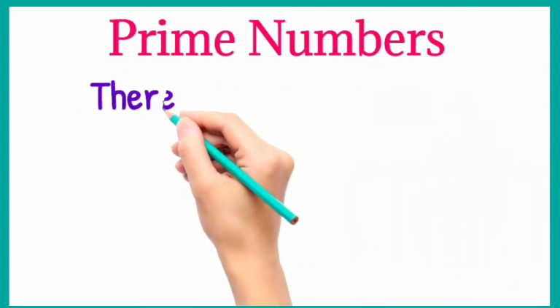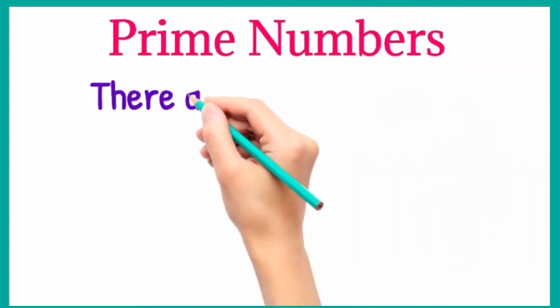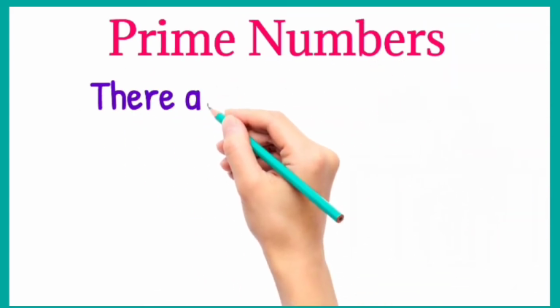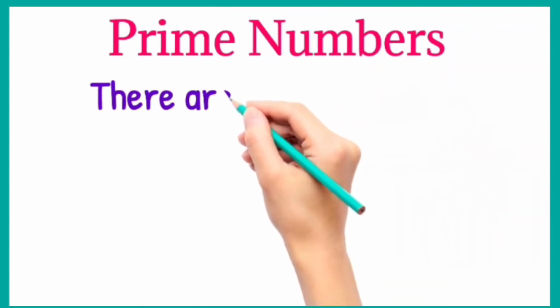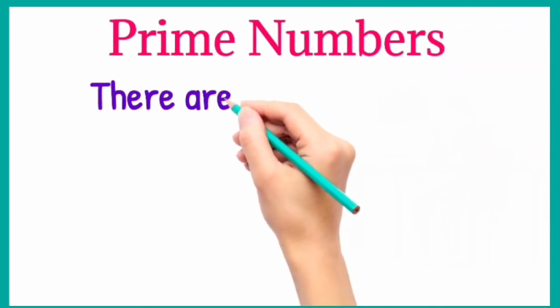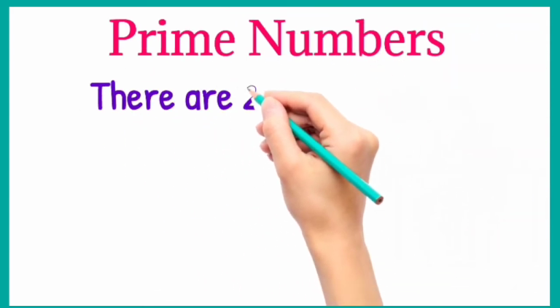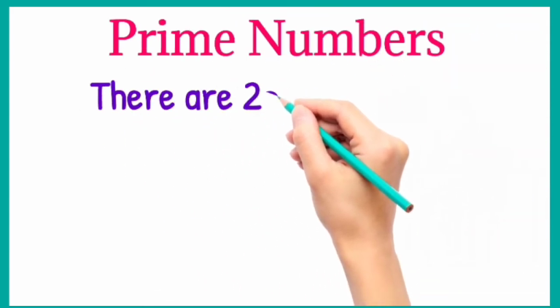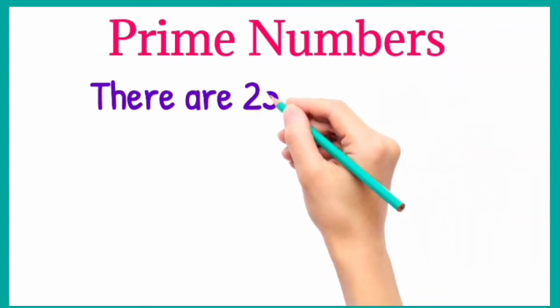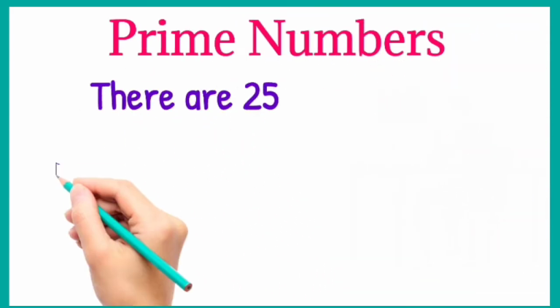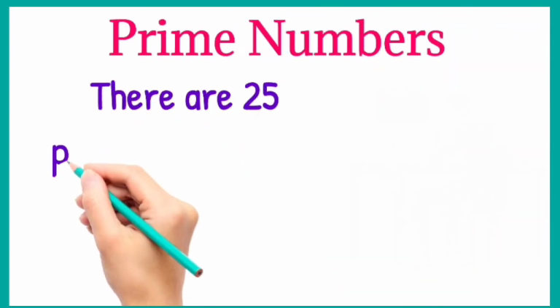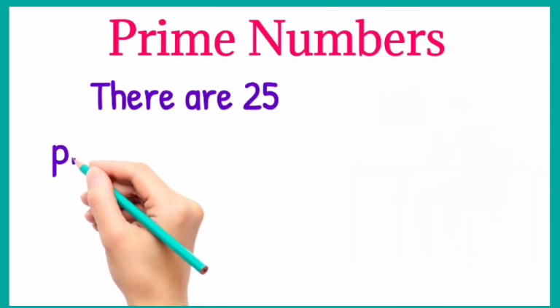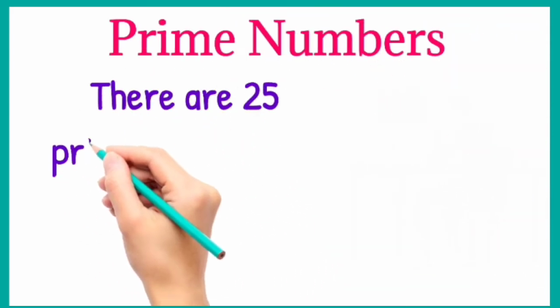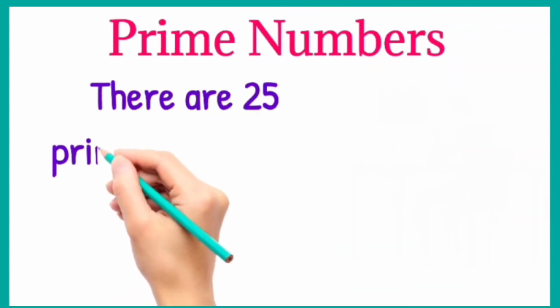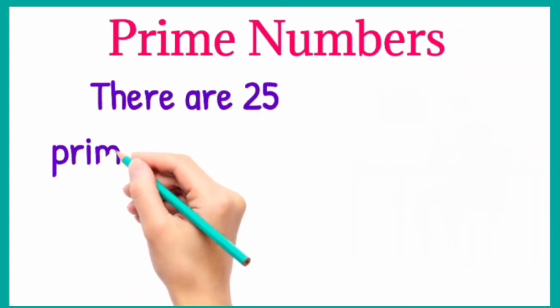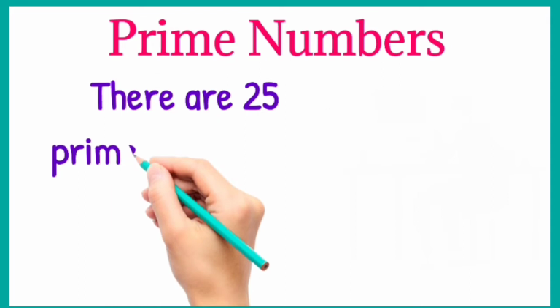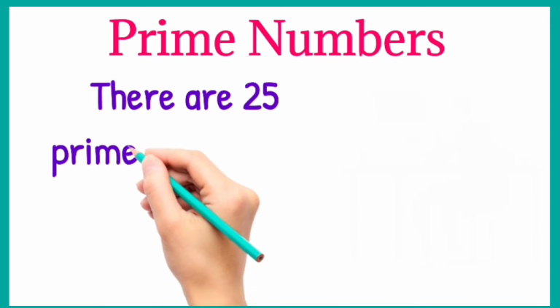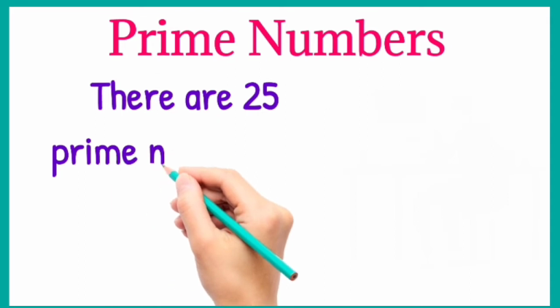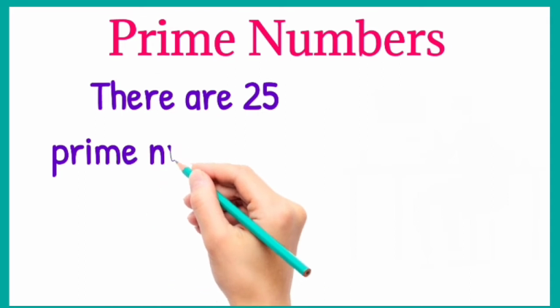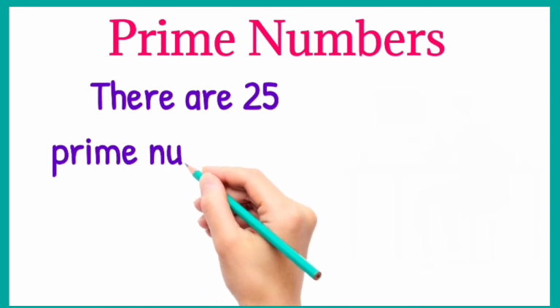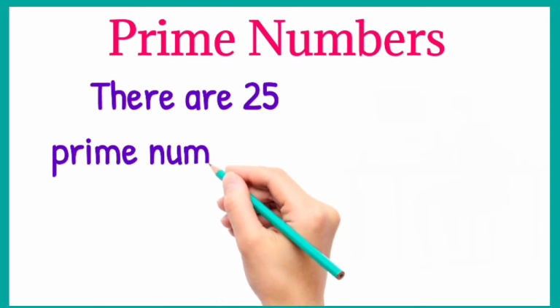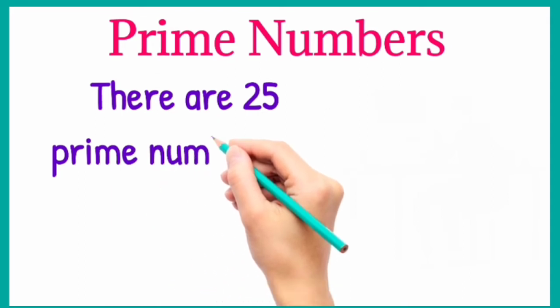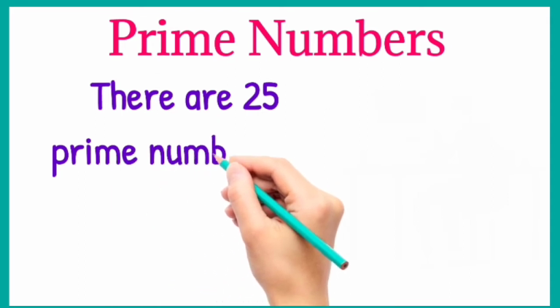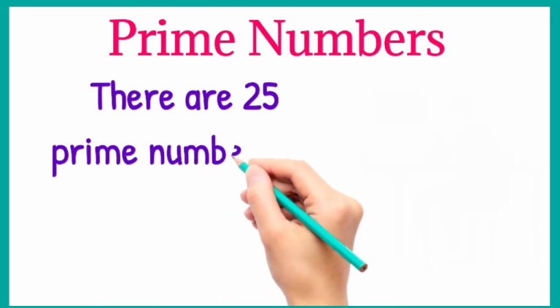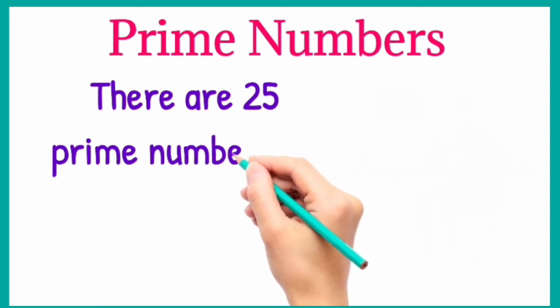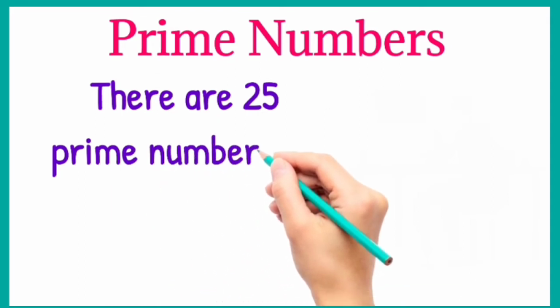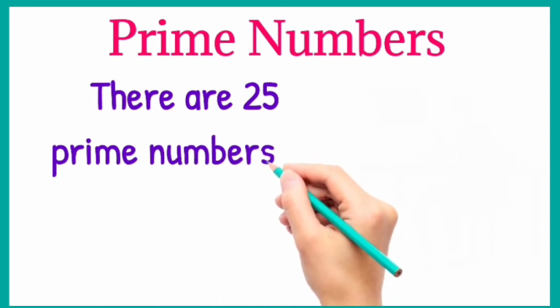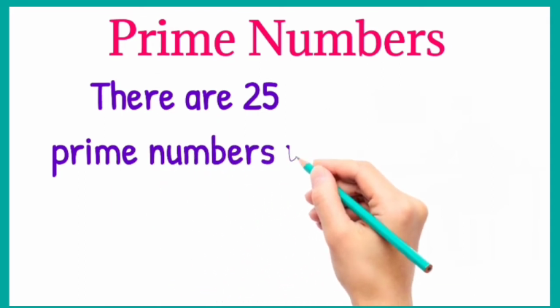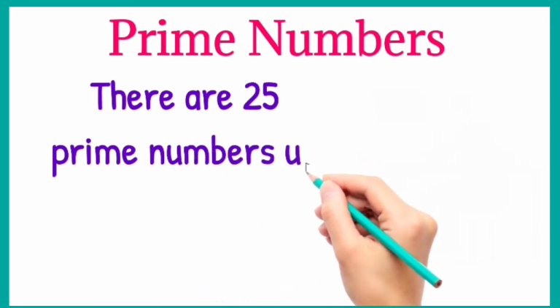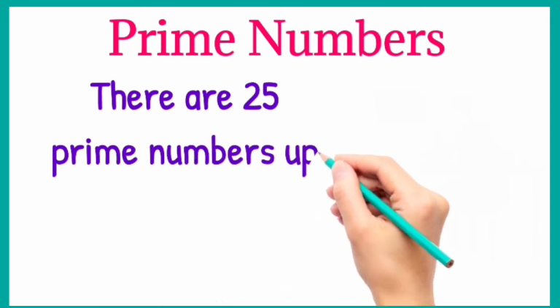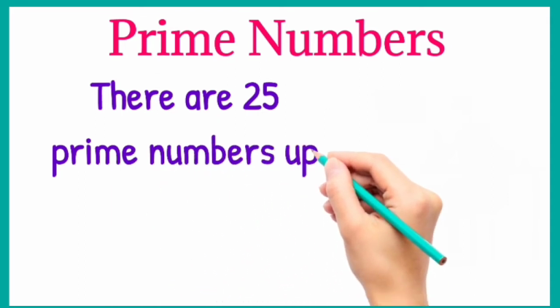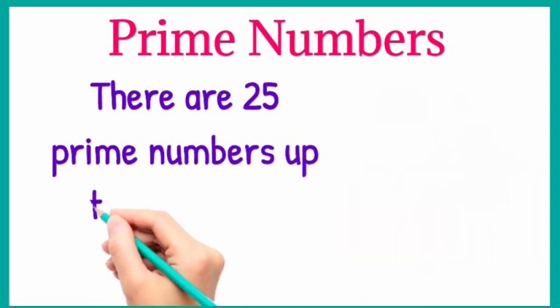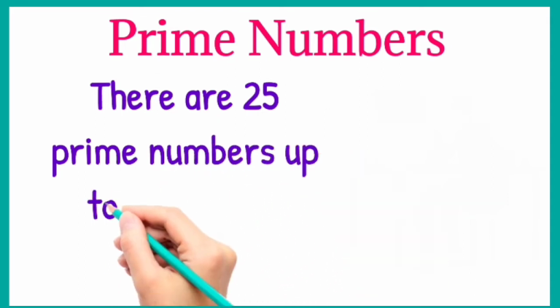There are 25 prime numbers up to 100. These are as follows.